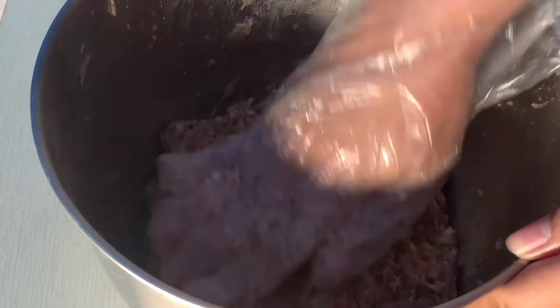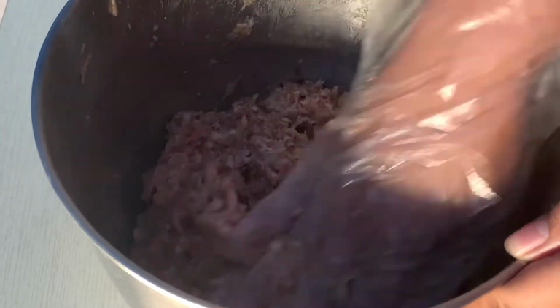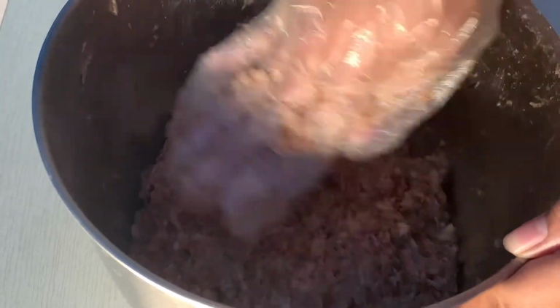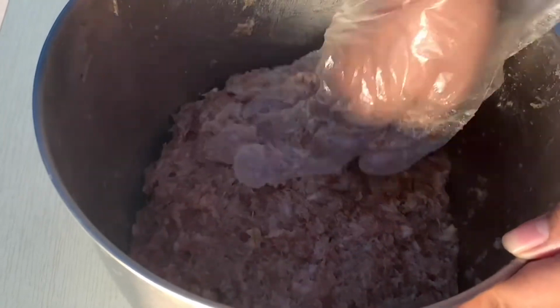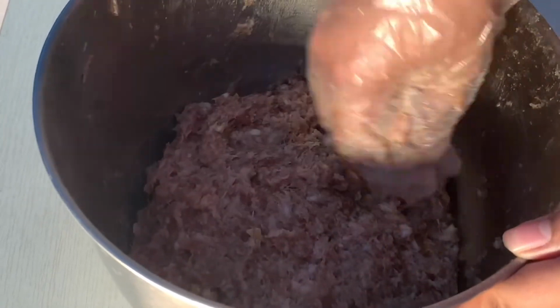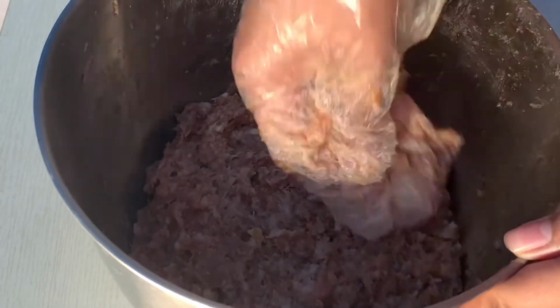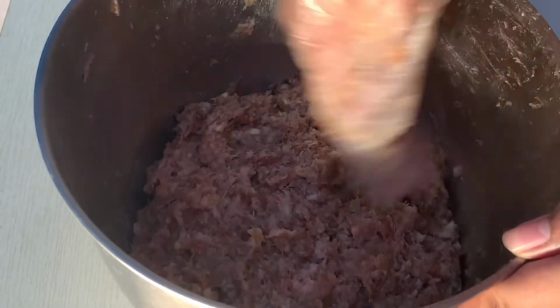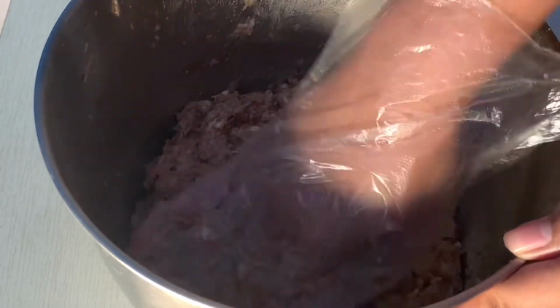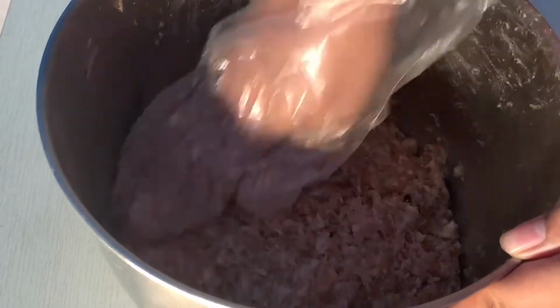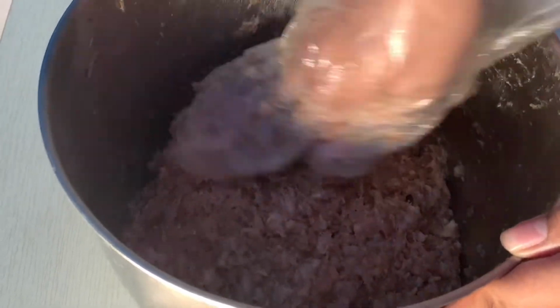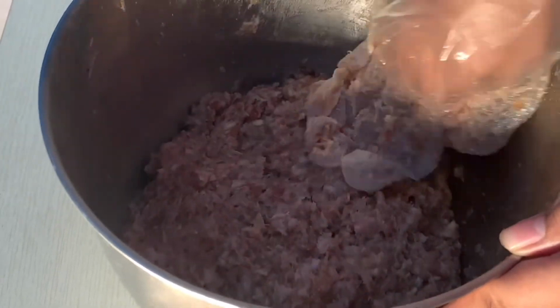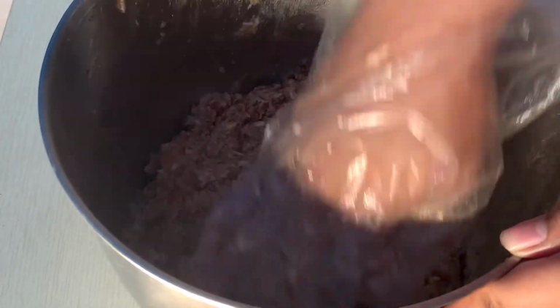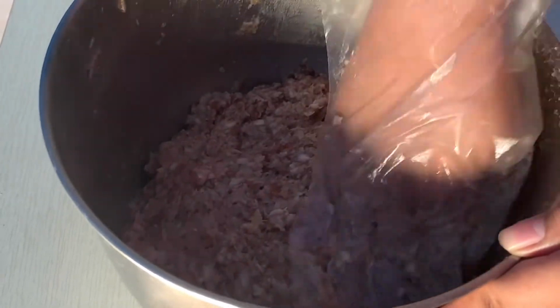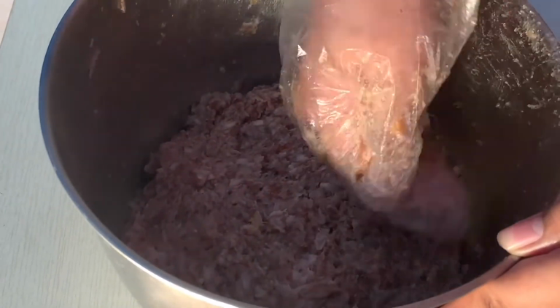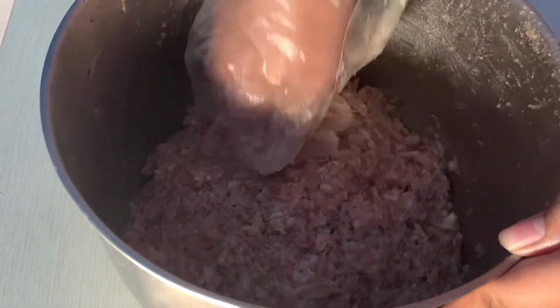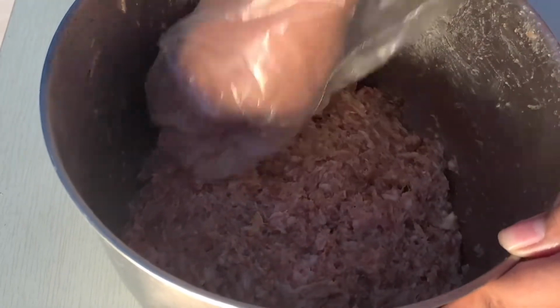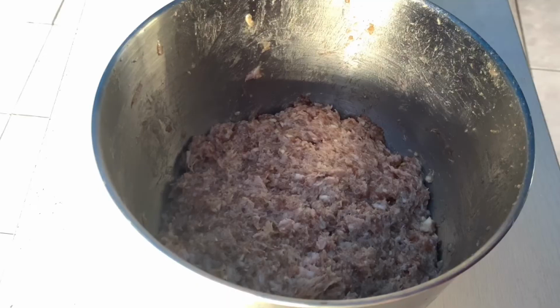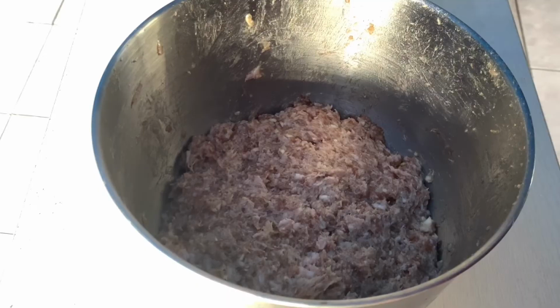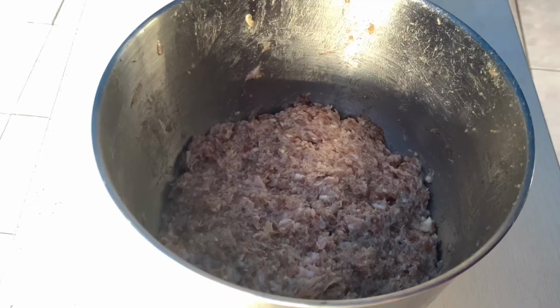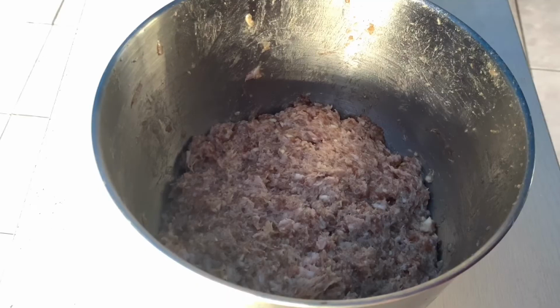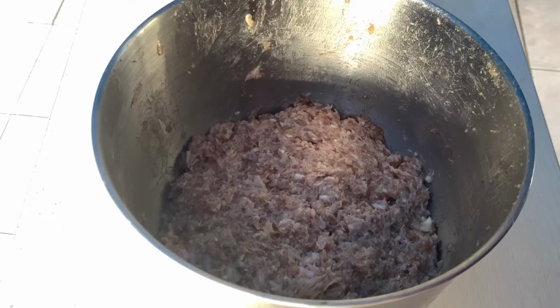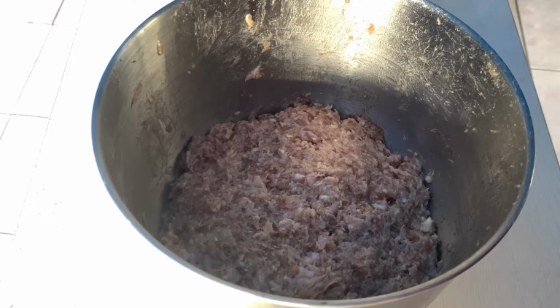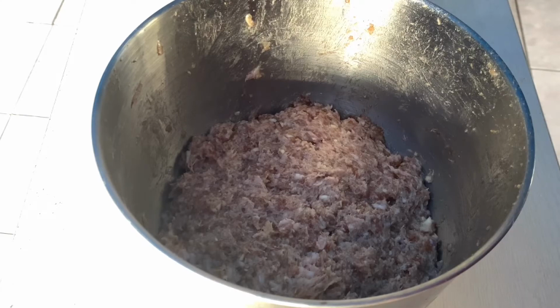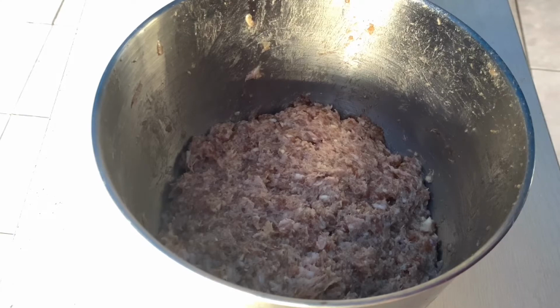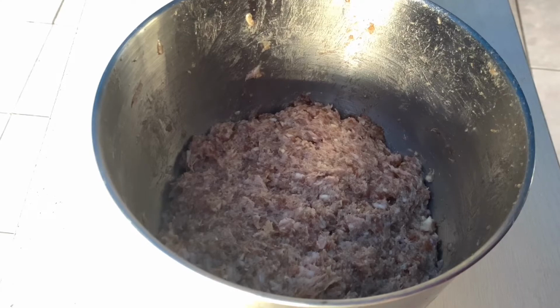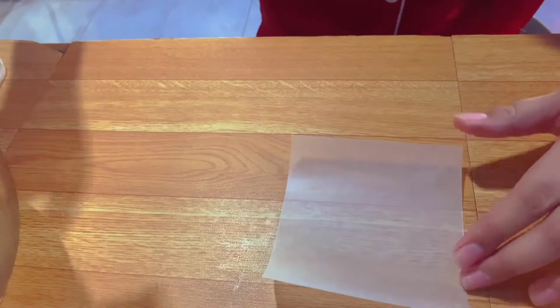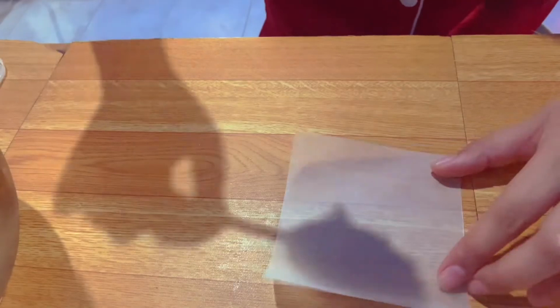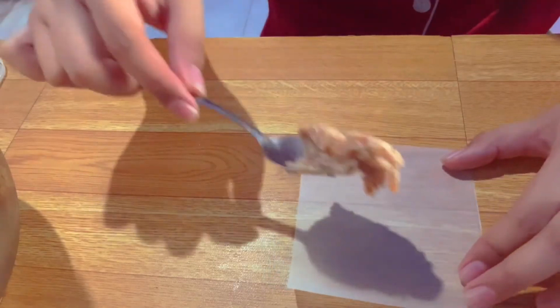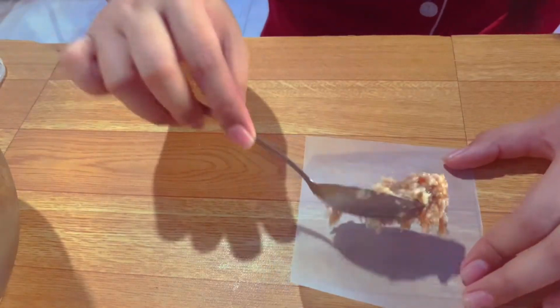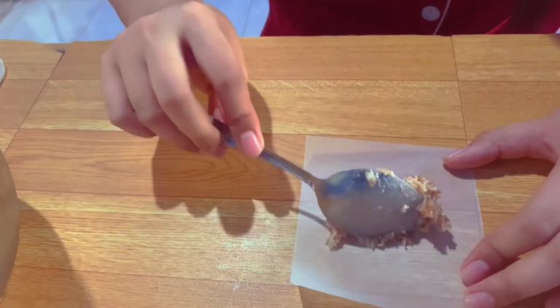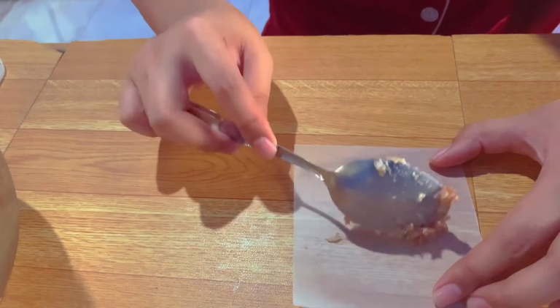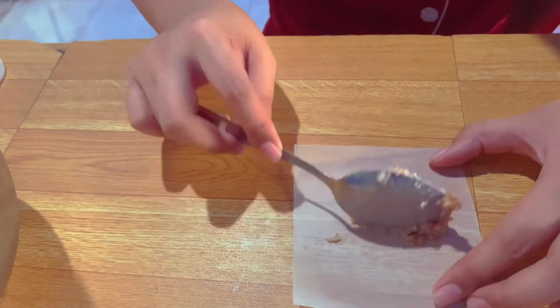Mix it very well to balance all the ingredients. After everything is set, refrigerate for two hours, and we're ready to wrap it with our wax paper.